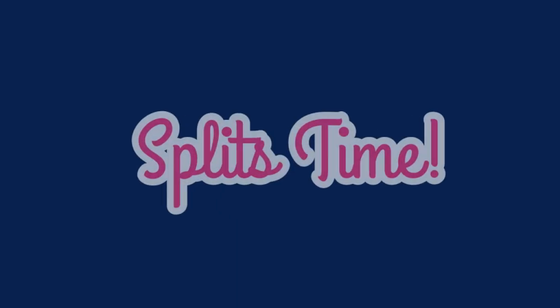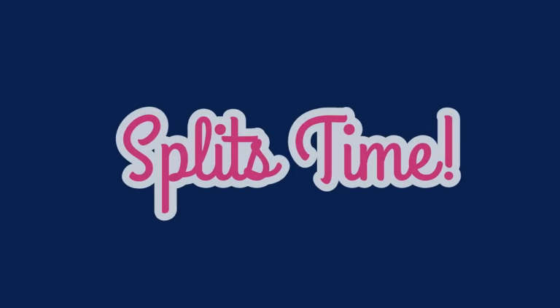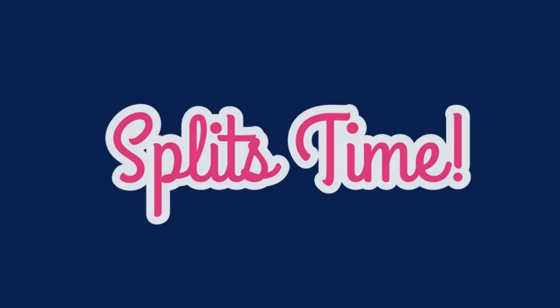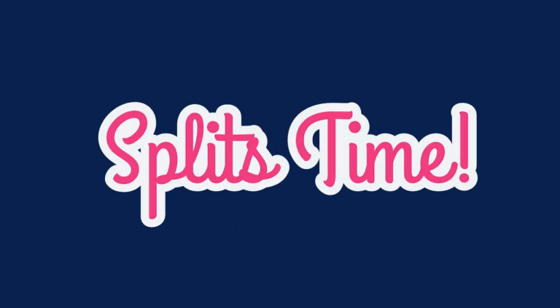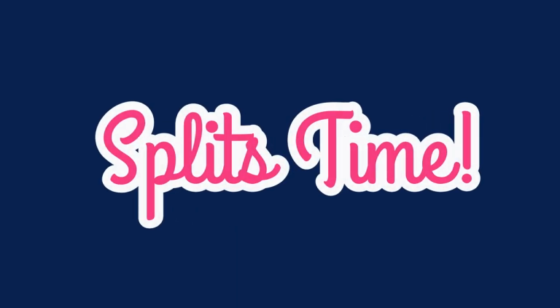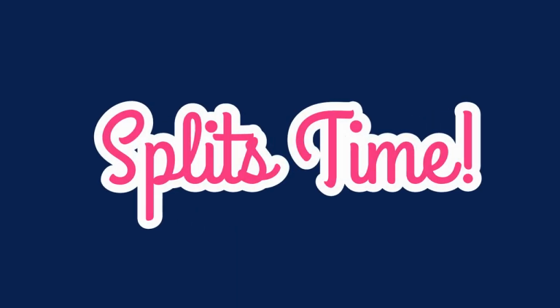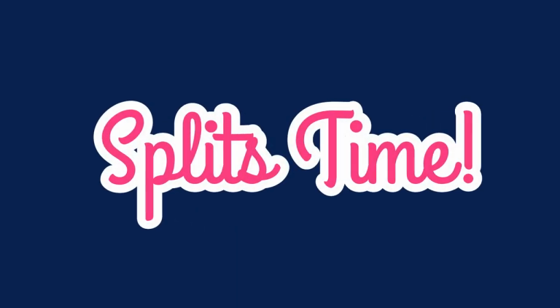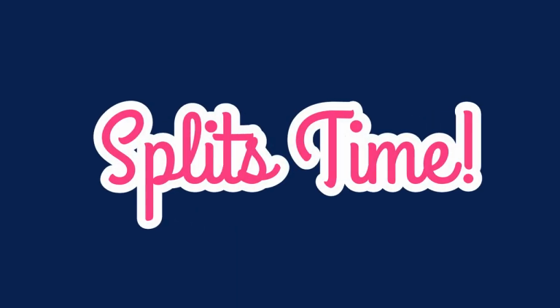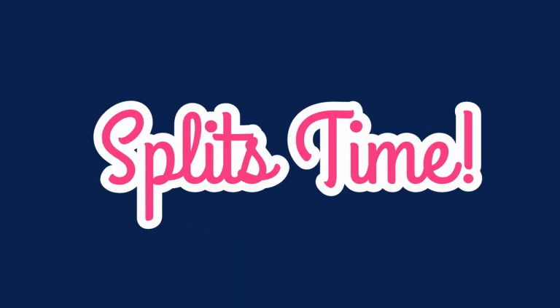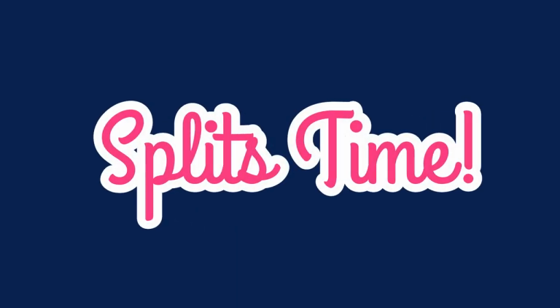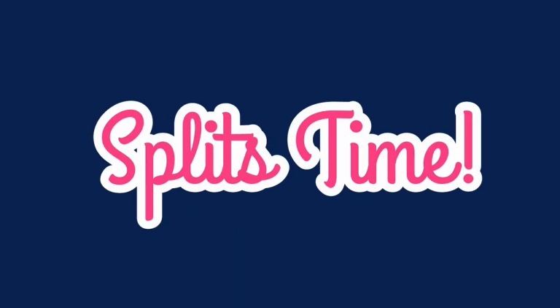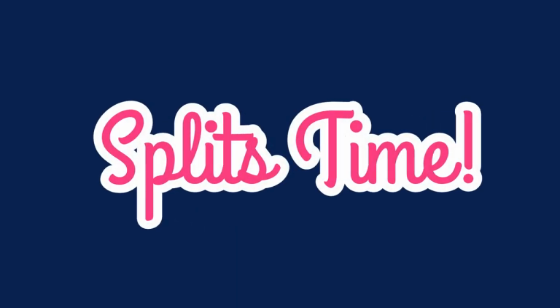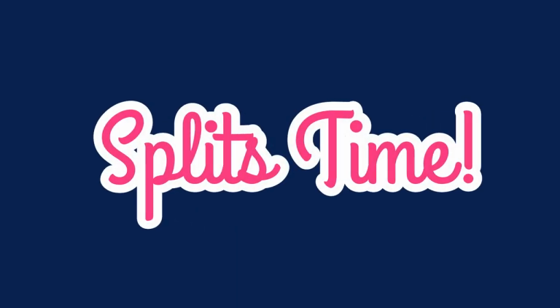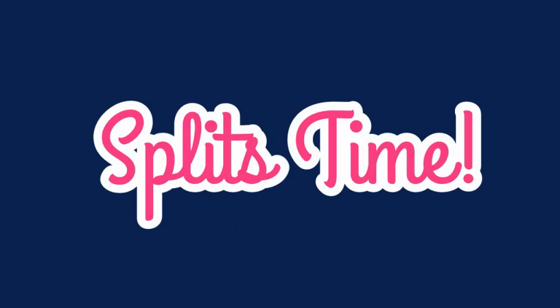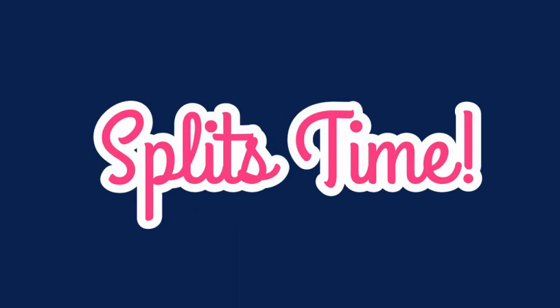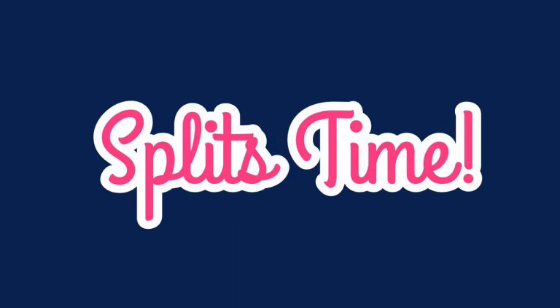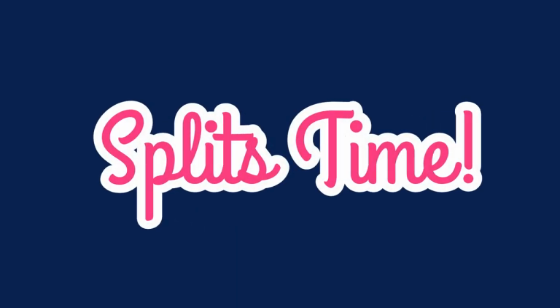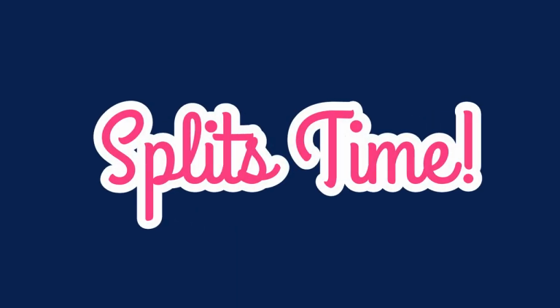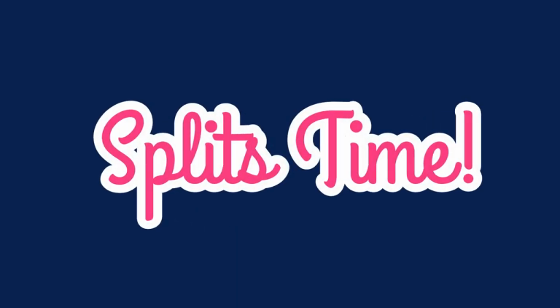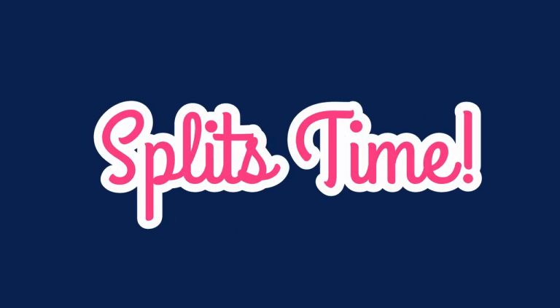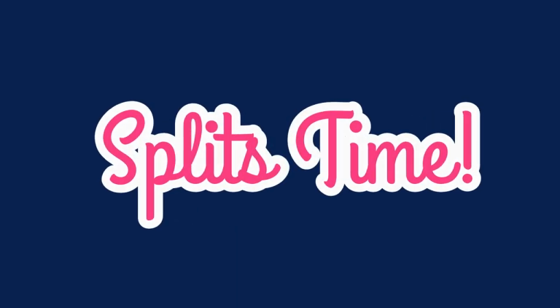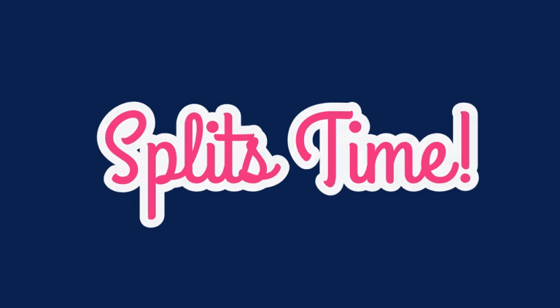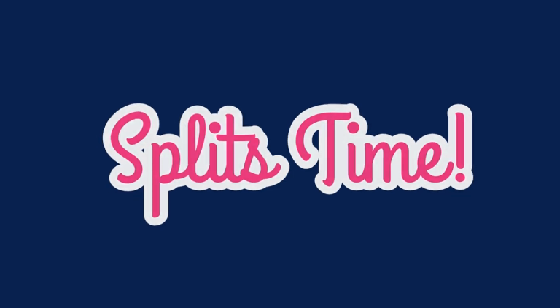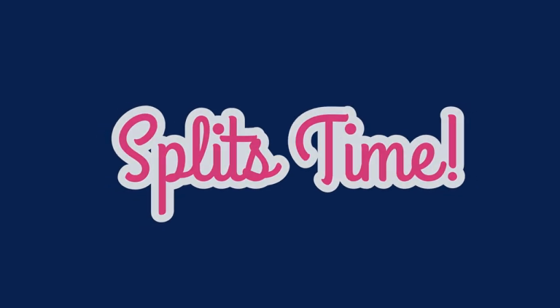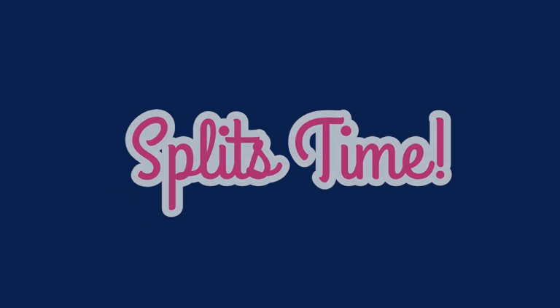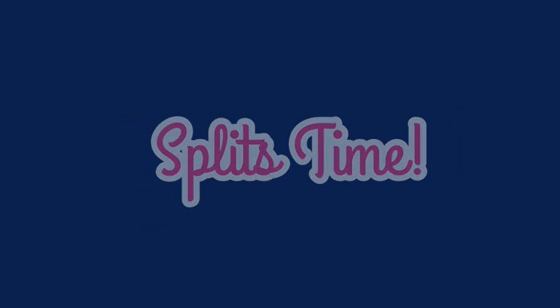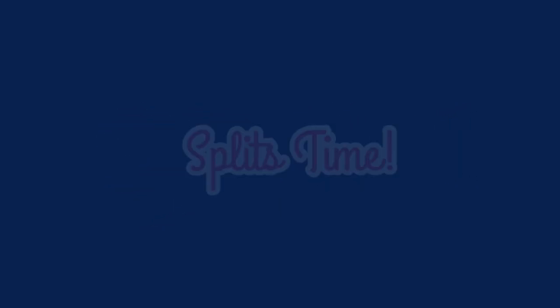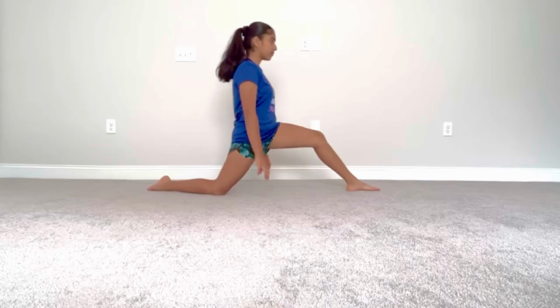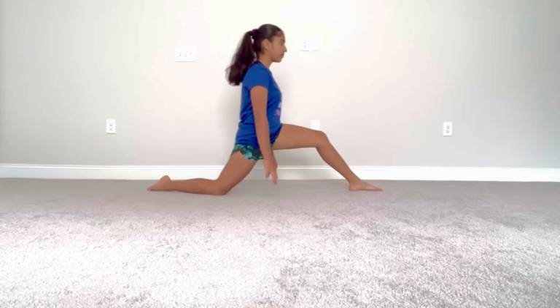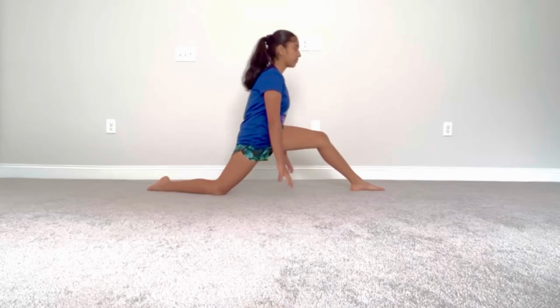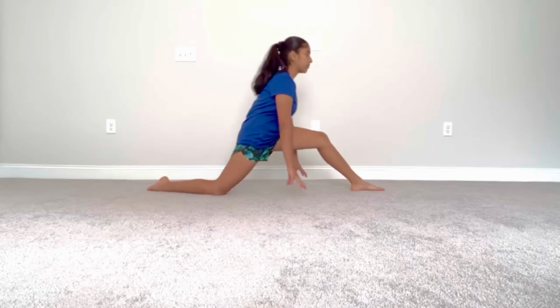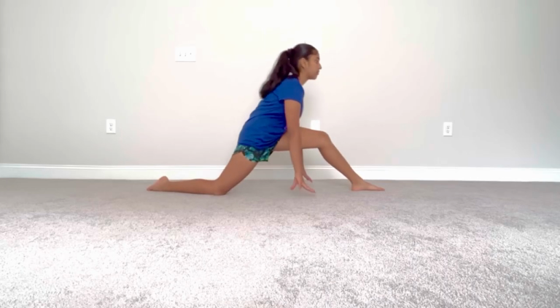Now that we're all stretched out, we're going to hold the splits for 15 seconds. It's not that hard.